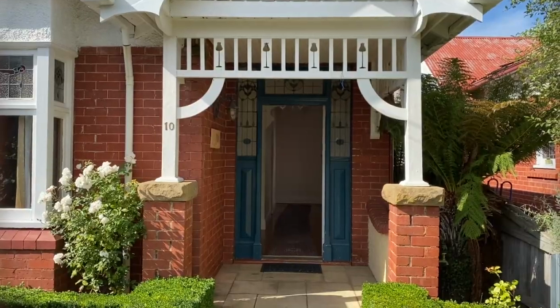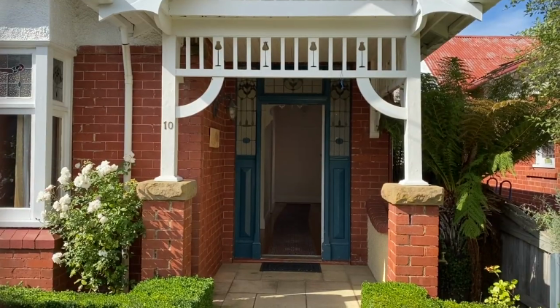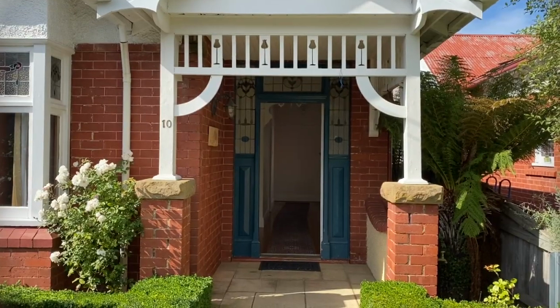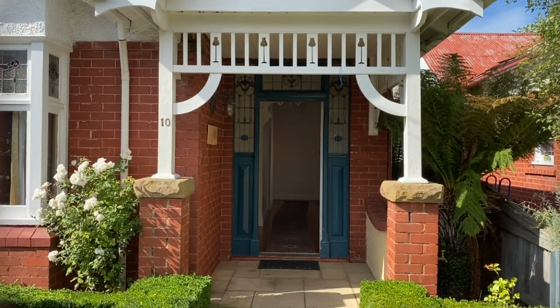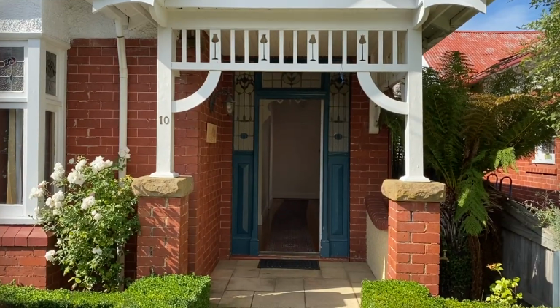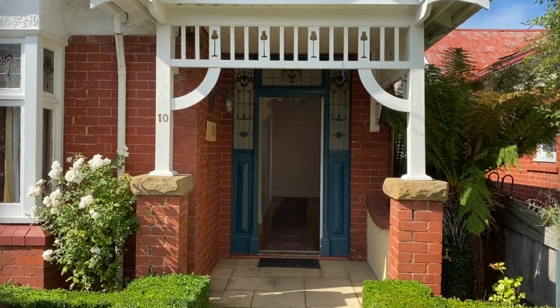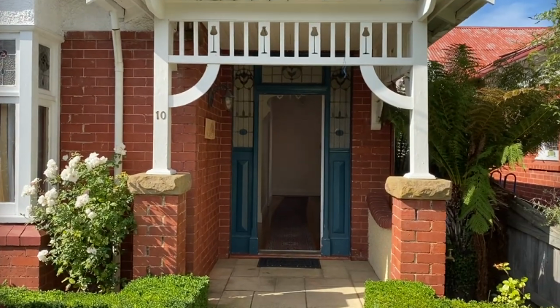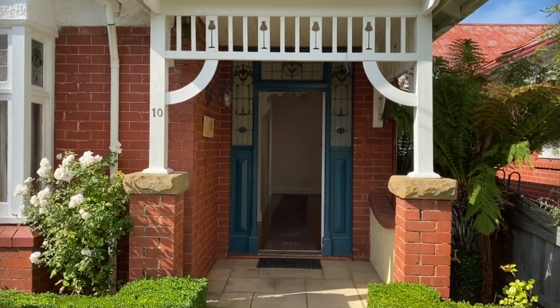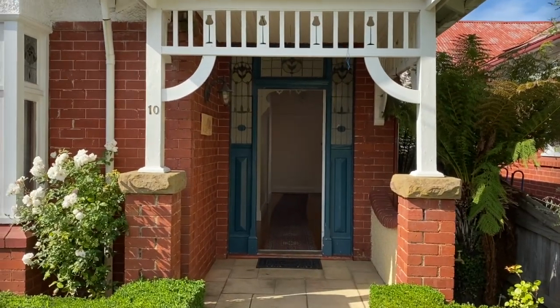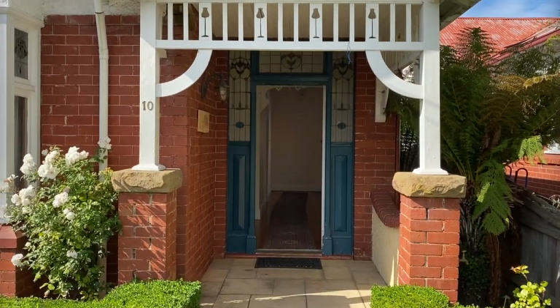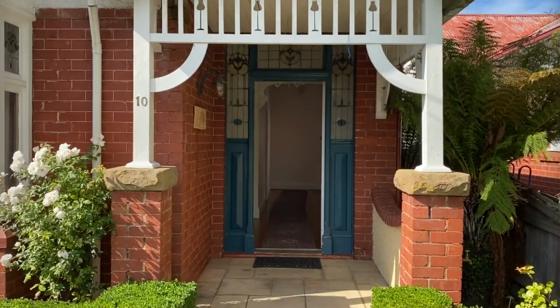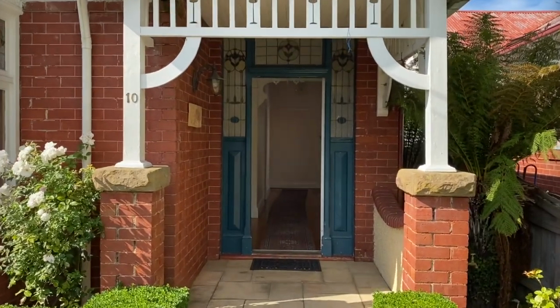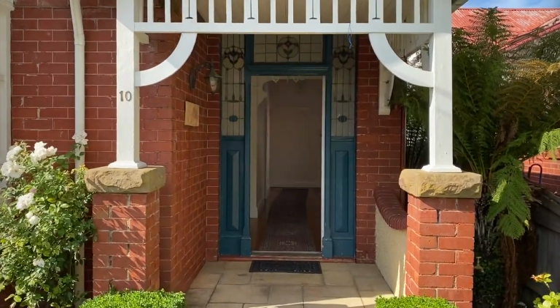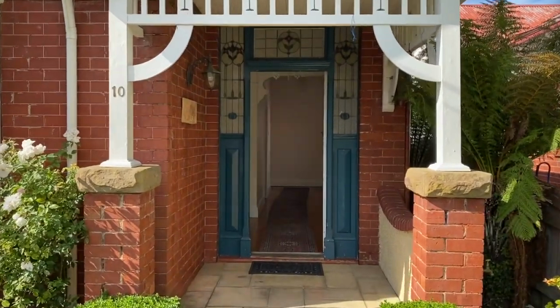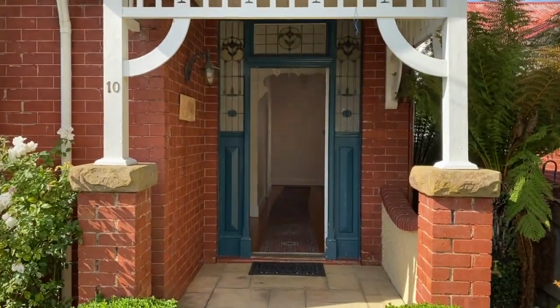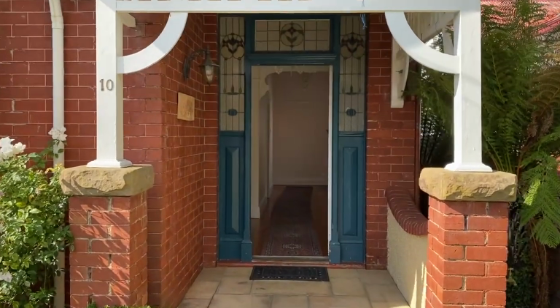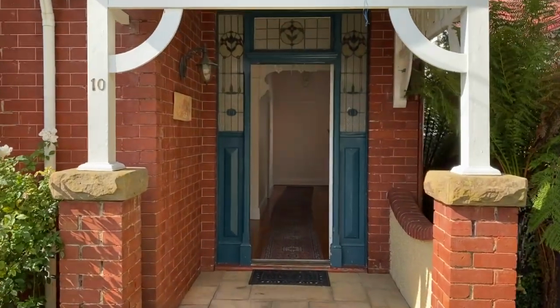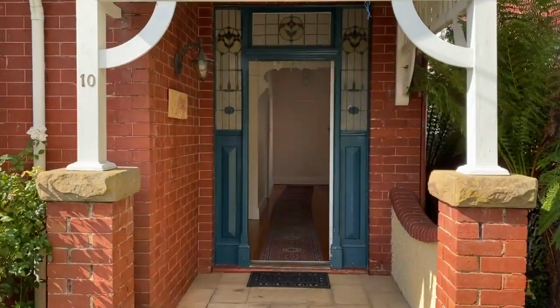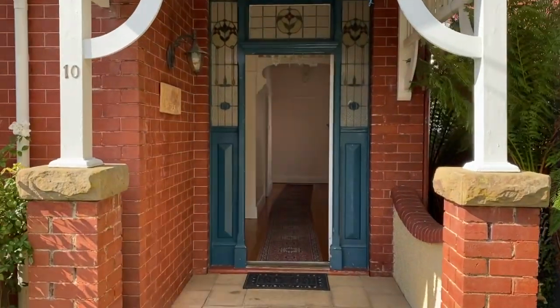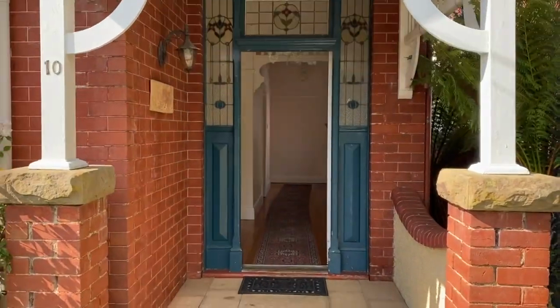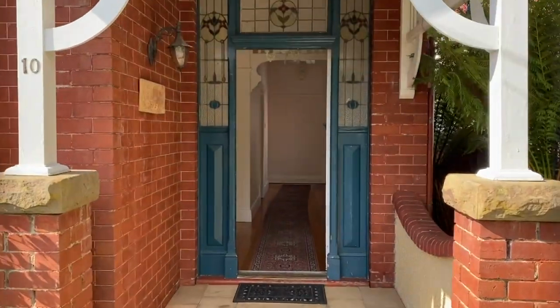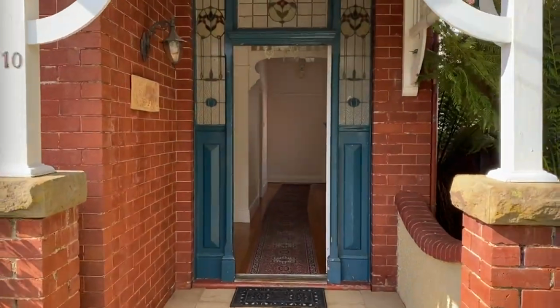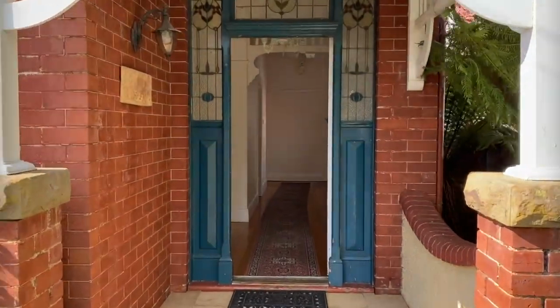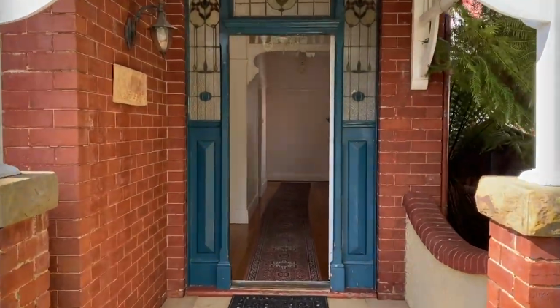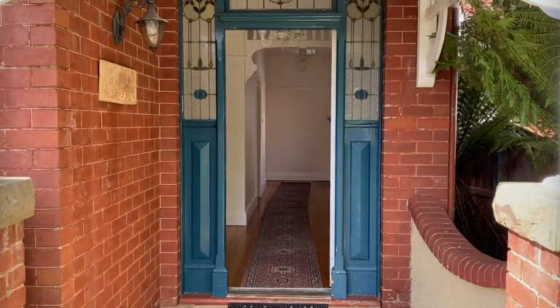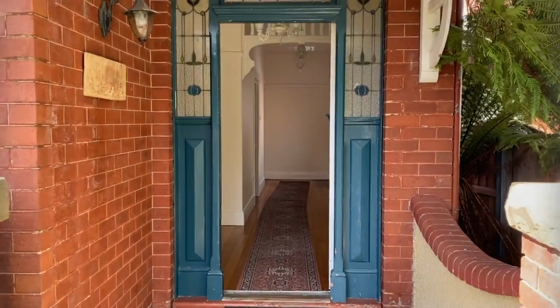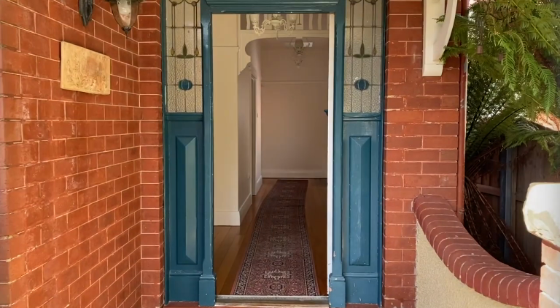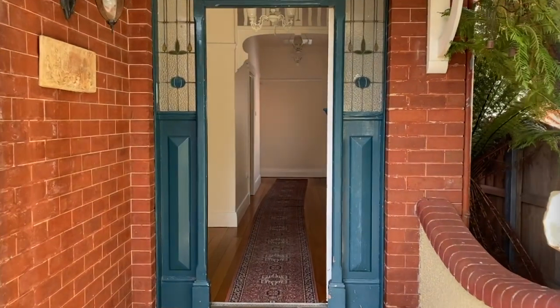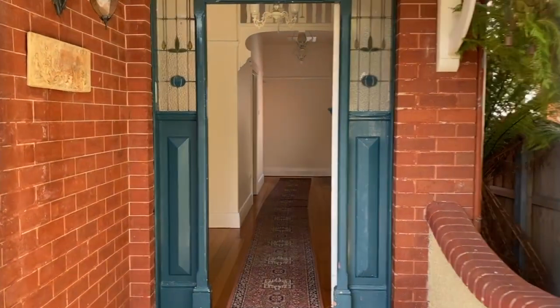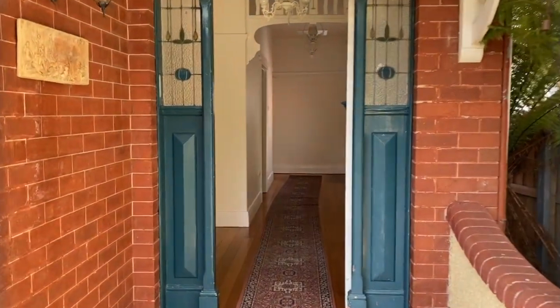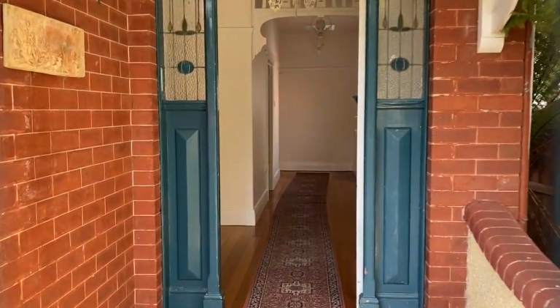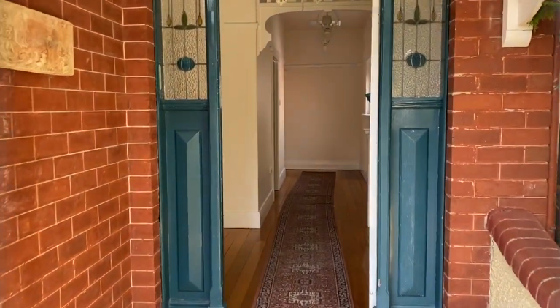So we're here at 10 Greenlands Avenue in Sandy Bay. Let's go through and take a look around.